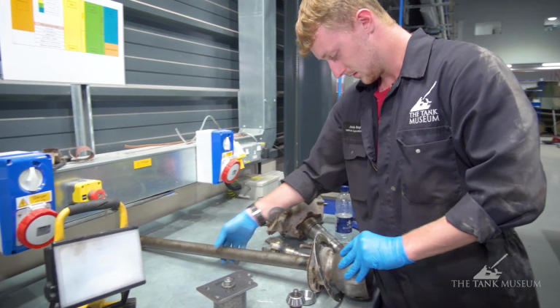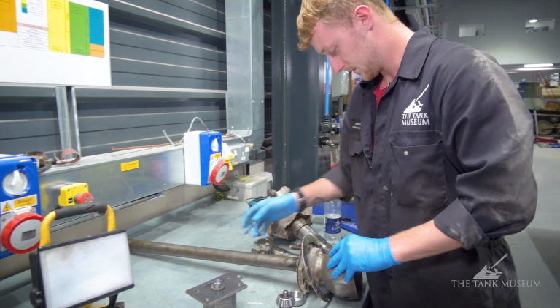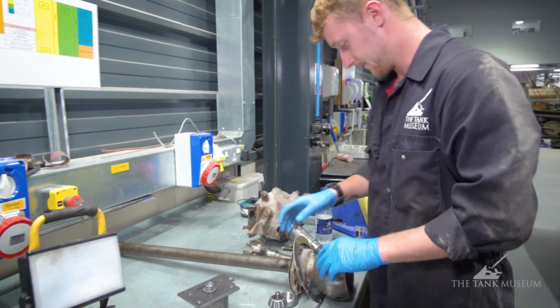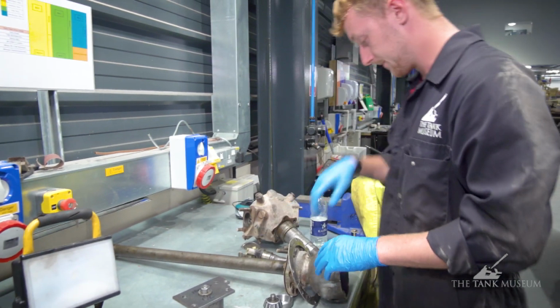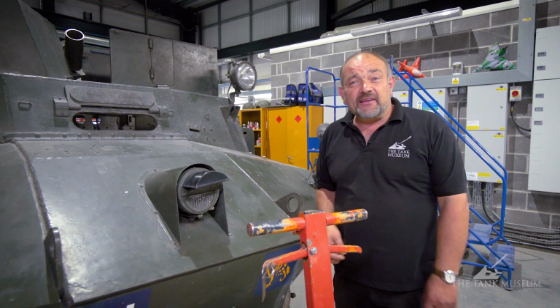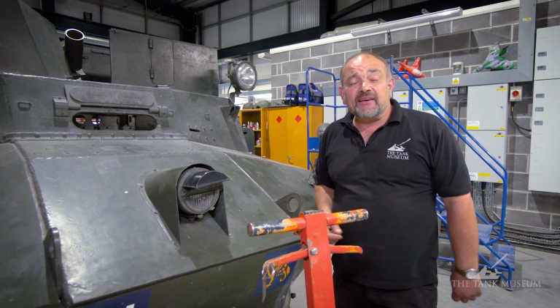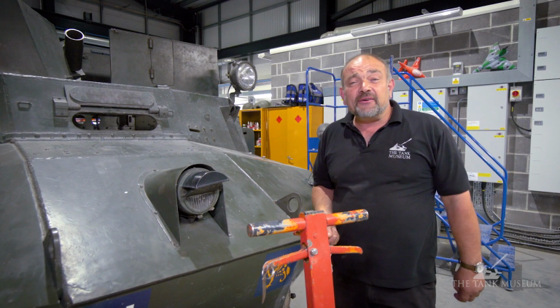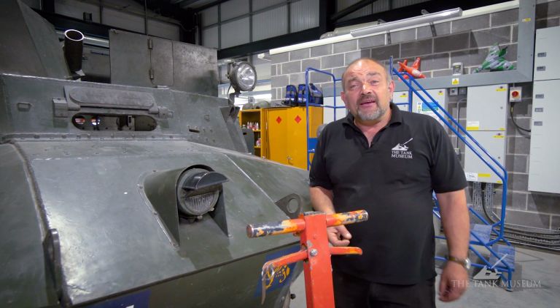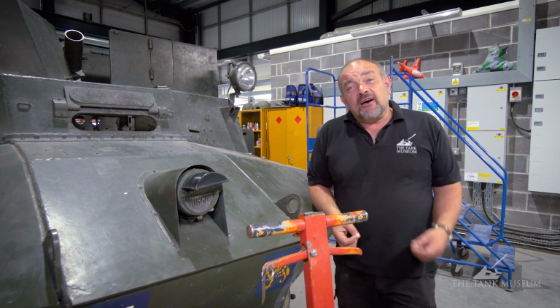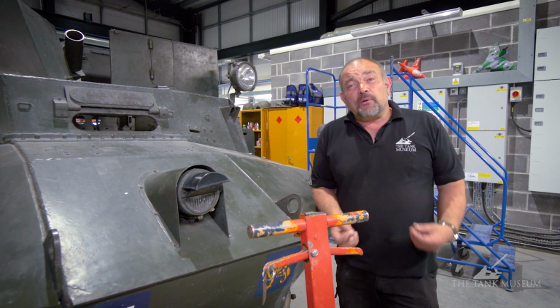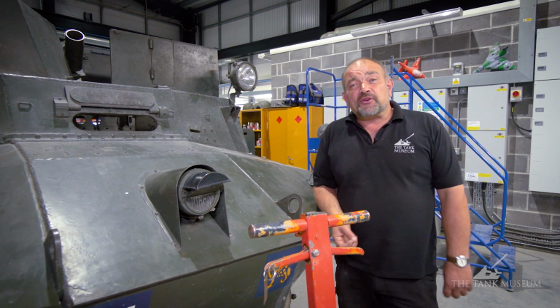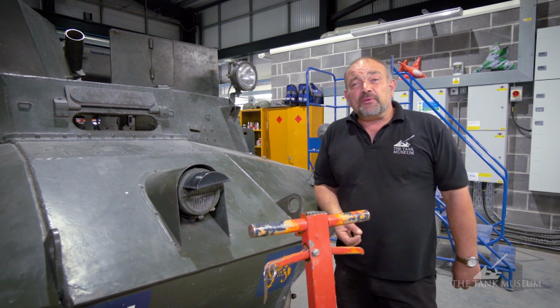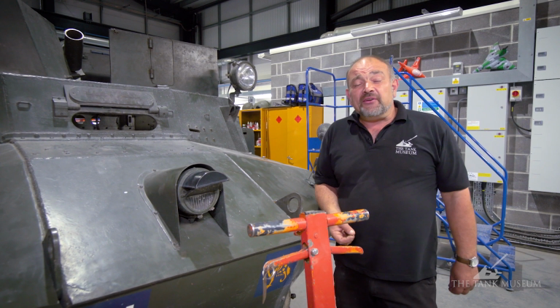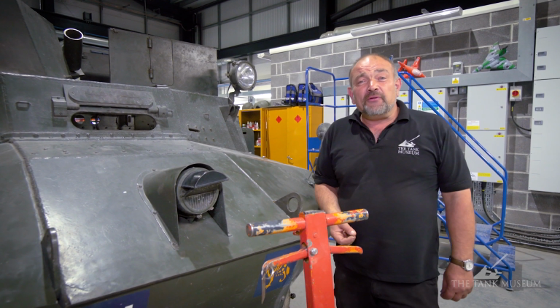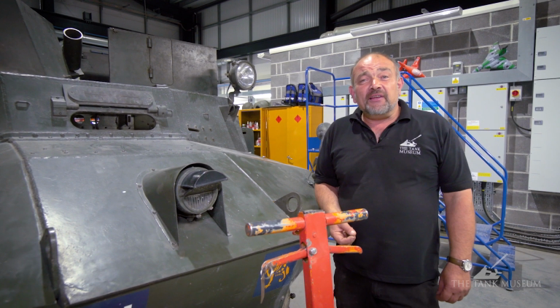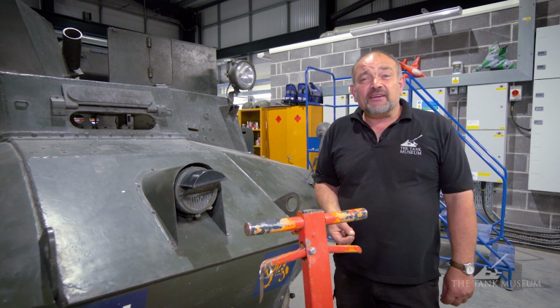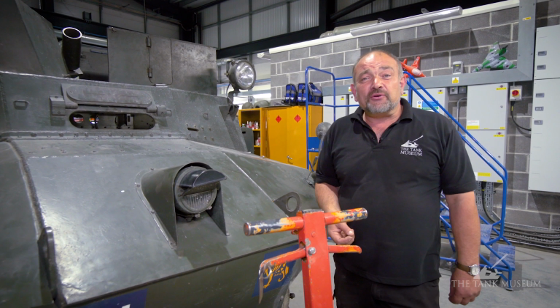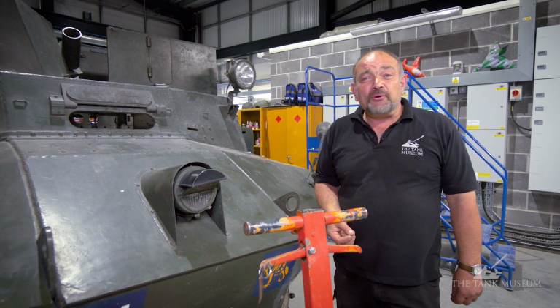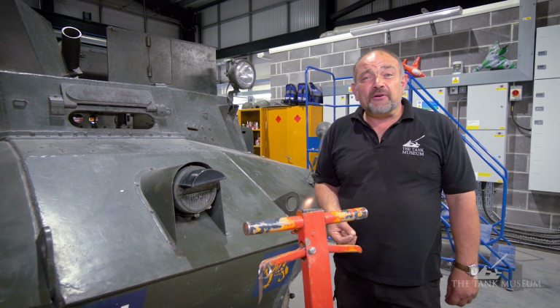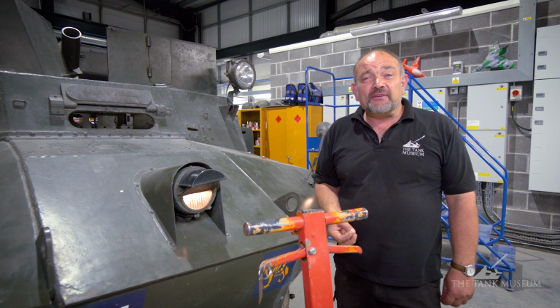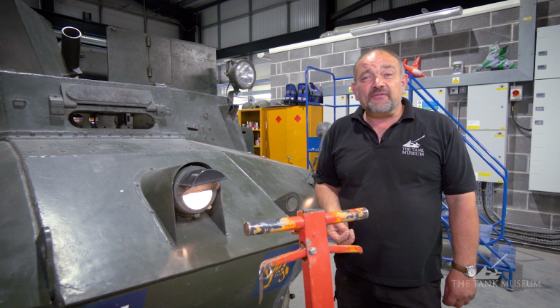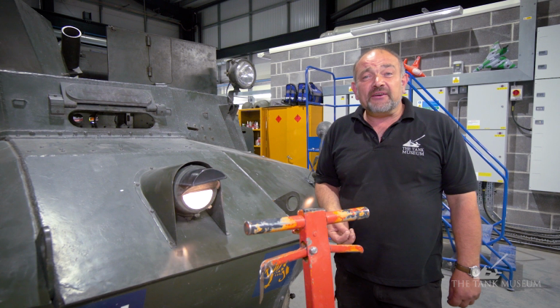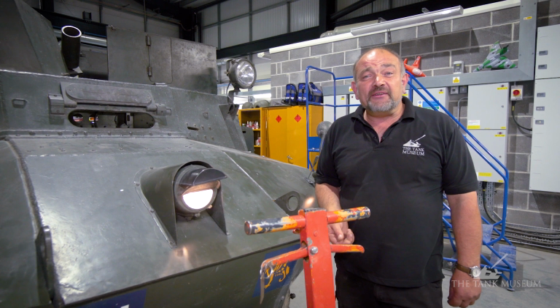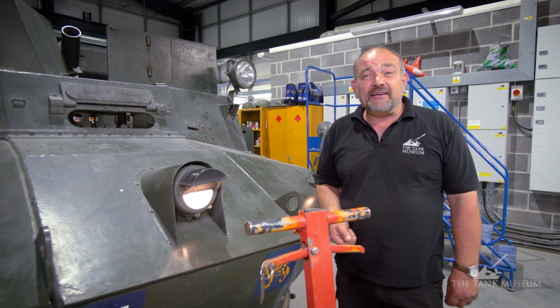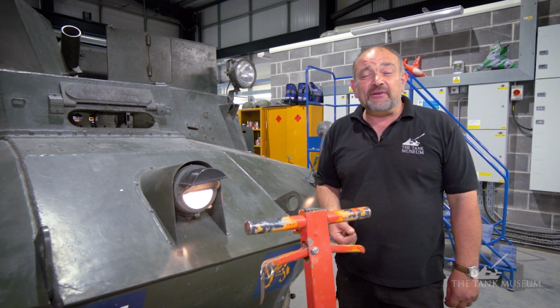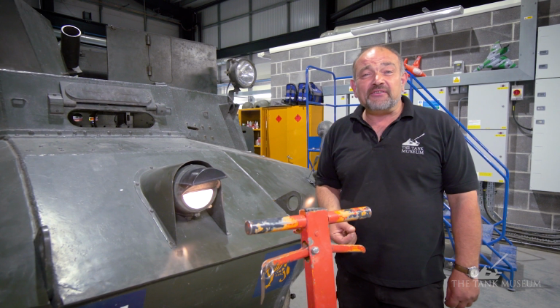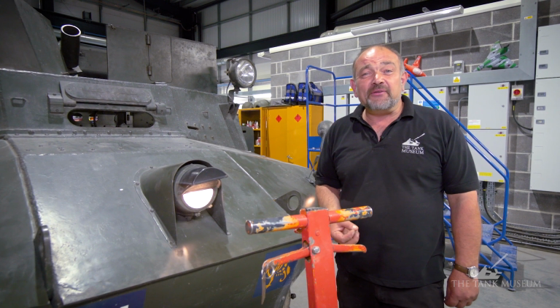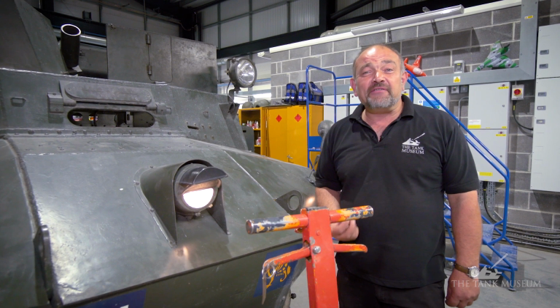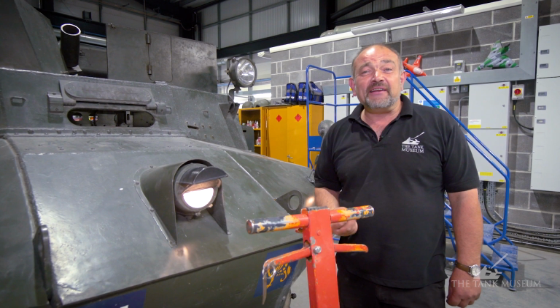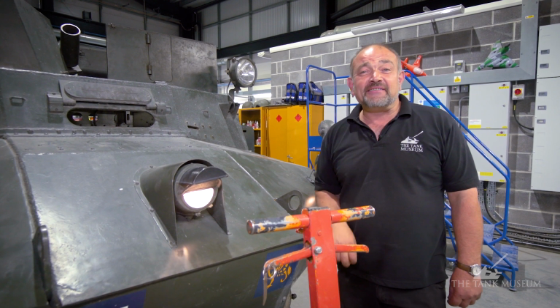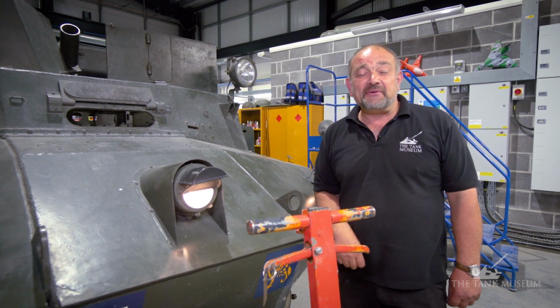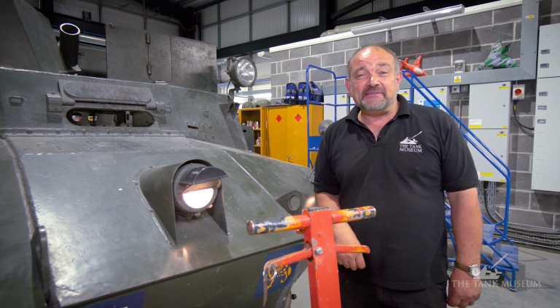As with the Dingo, Bob has completed all of the electrical work on this vehicle, including some of the fun ancillaries.